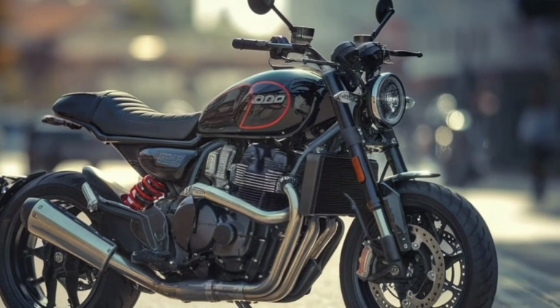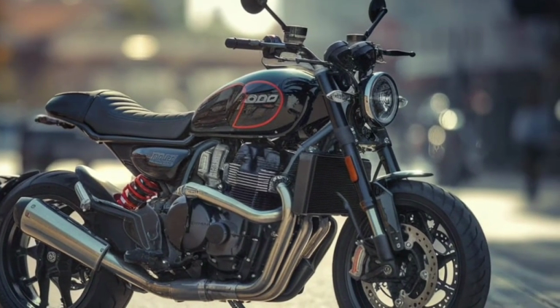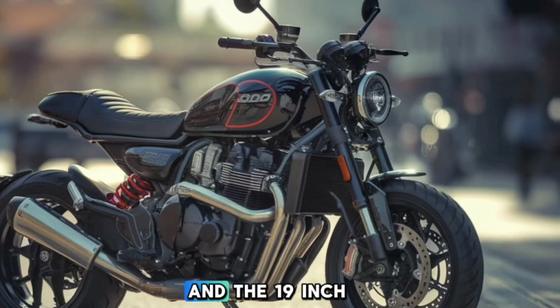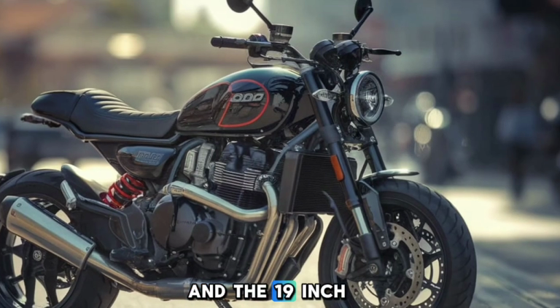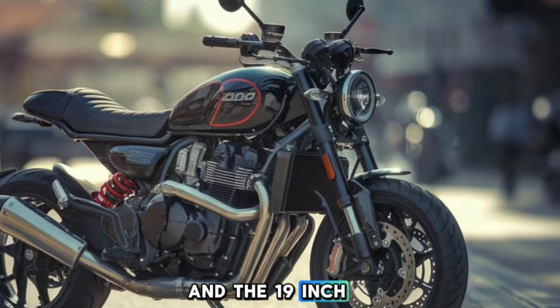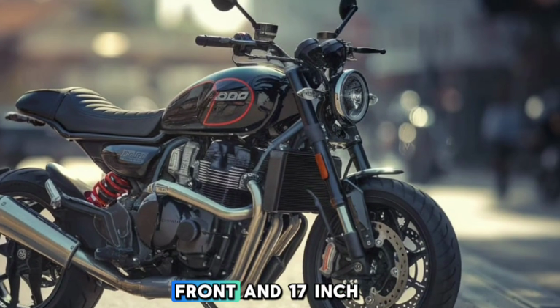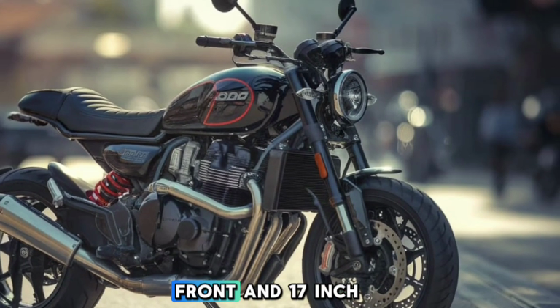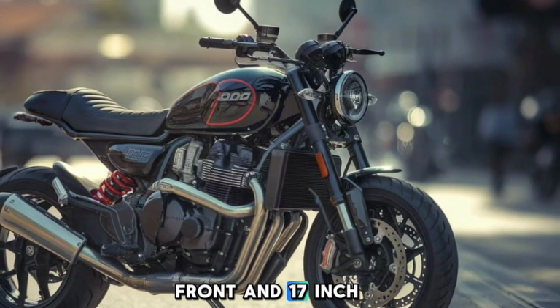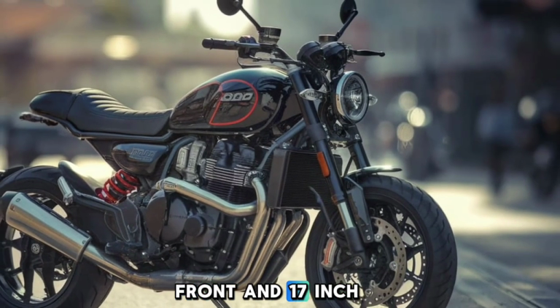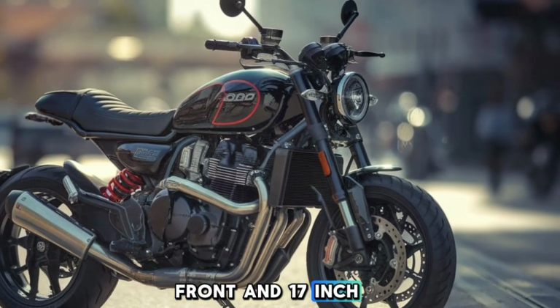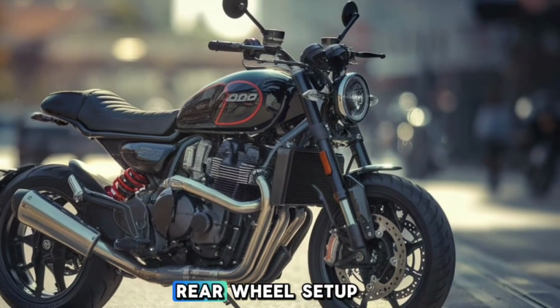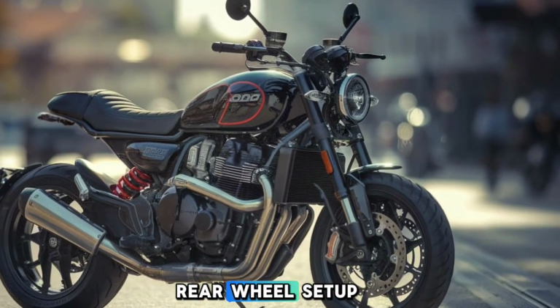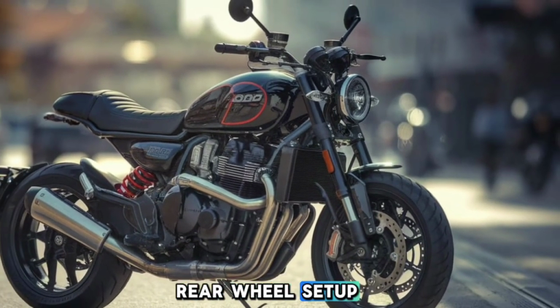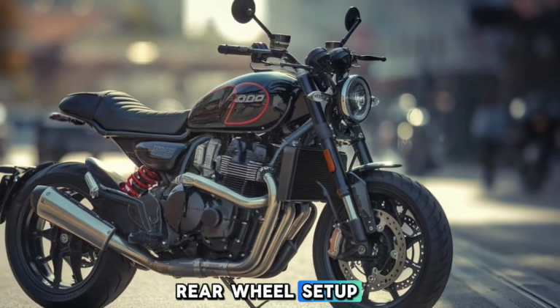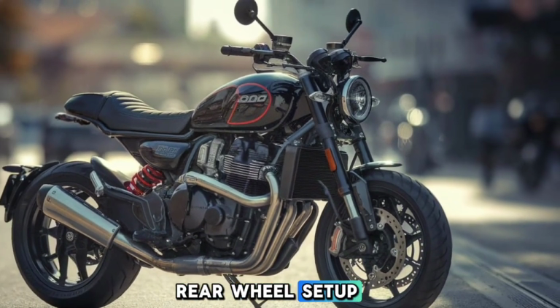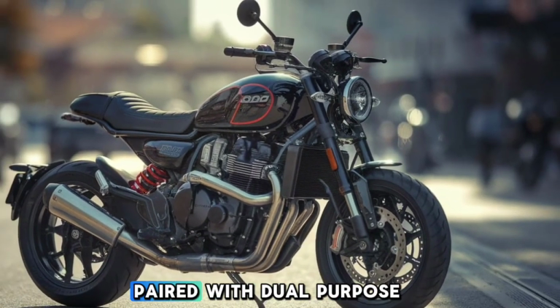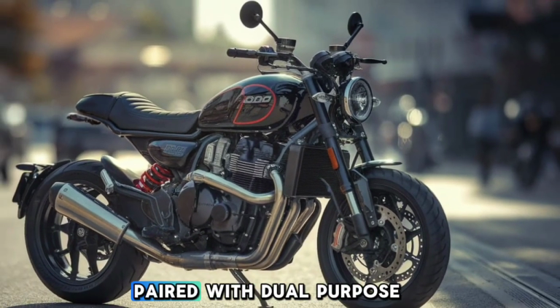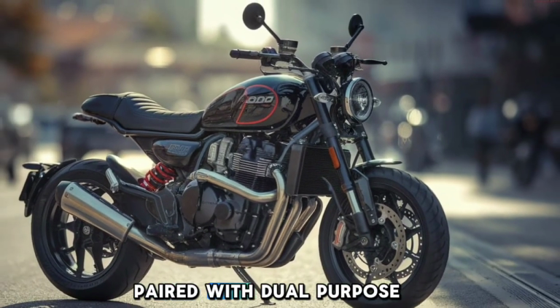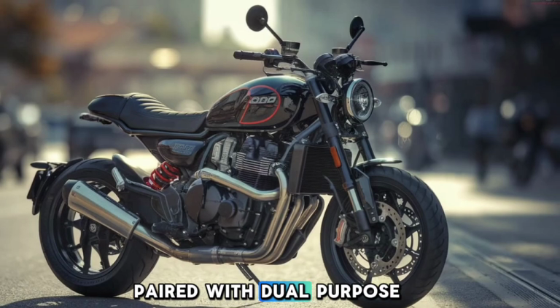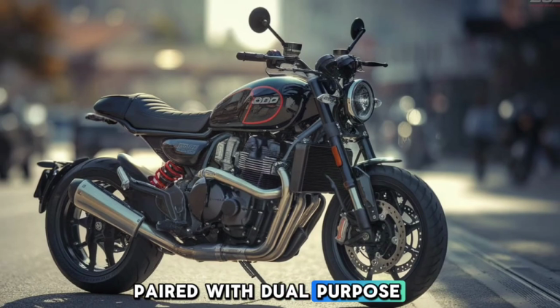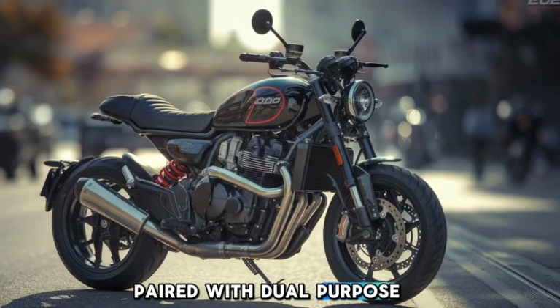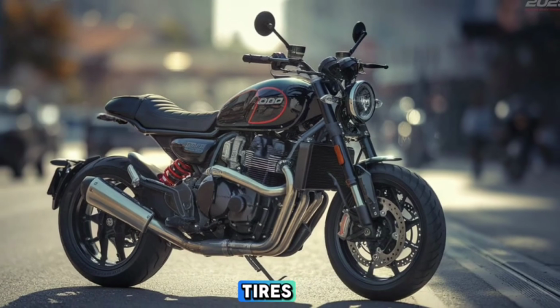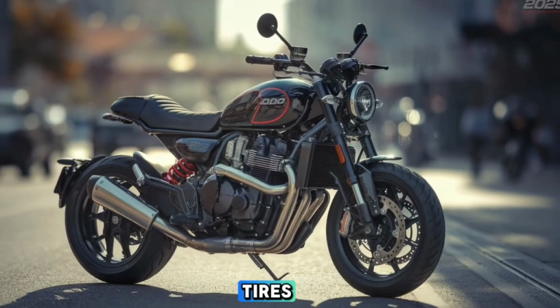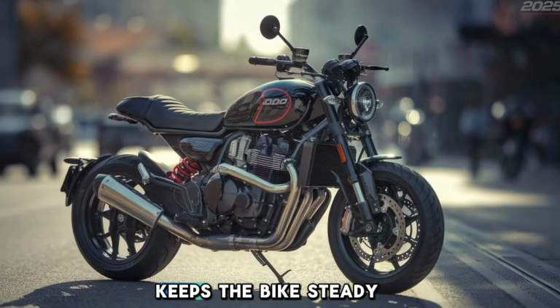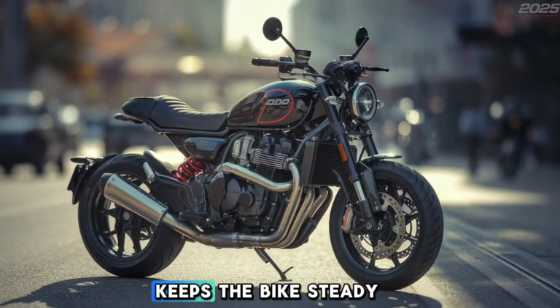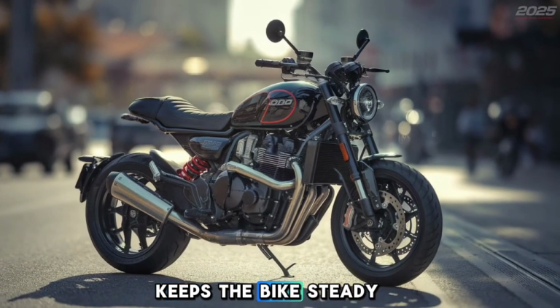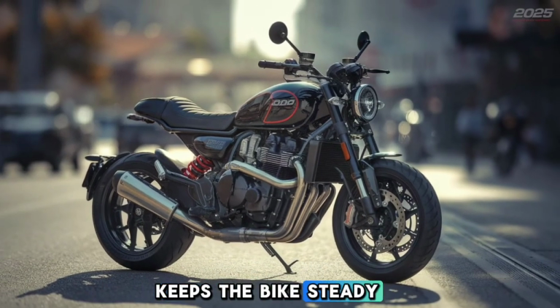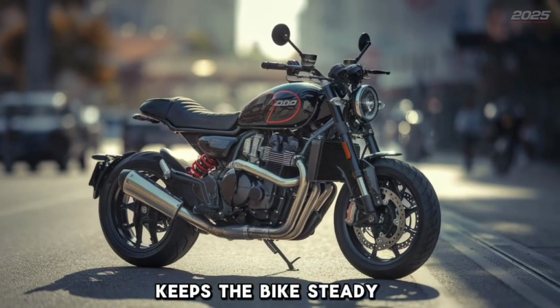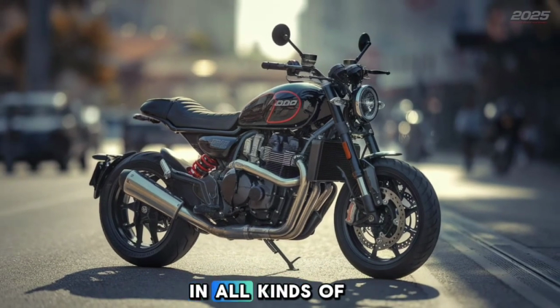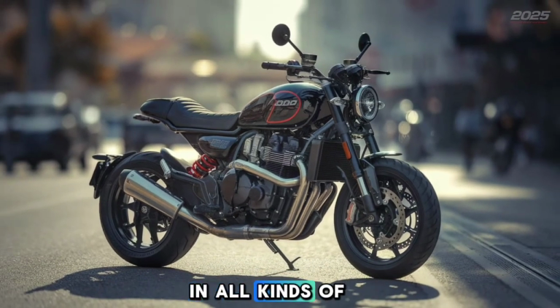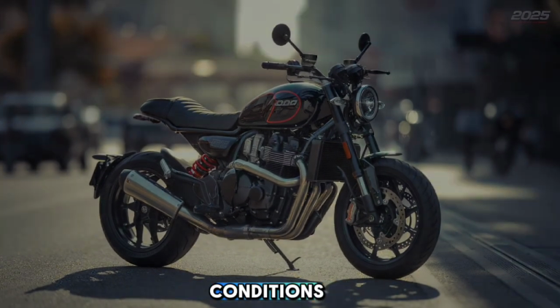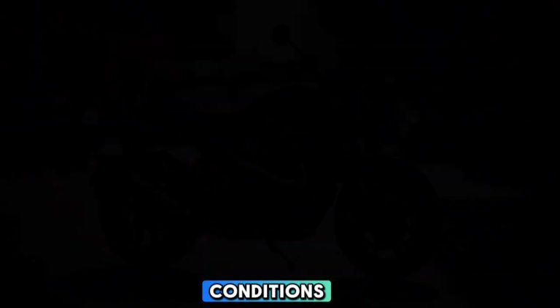The 19-inch front and 17-inch rear wheel setup, paired with dual-purpose tyres, keeps the bike steady in all kinds of conditions.